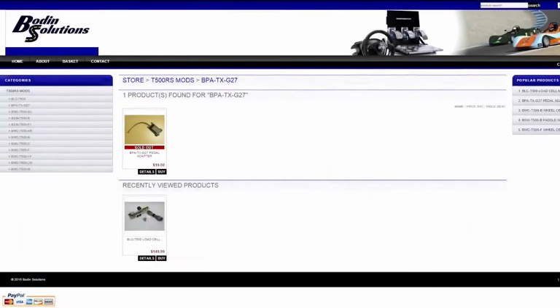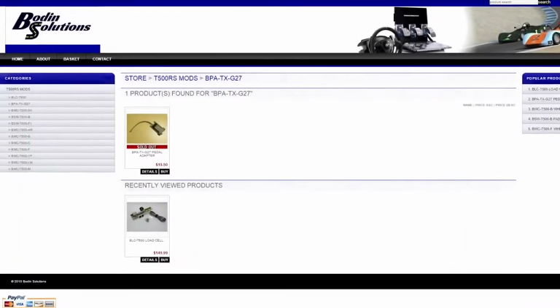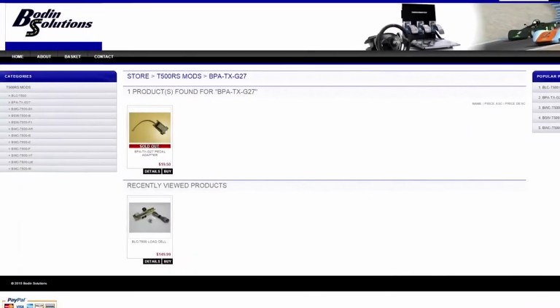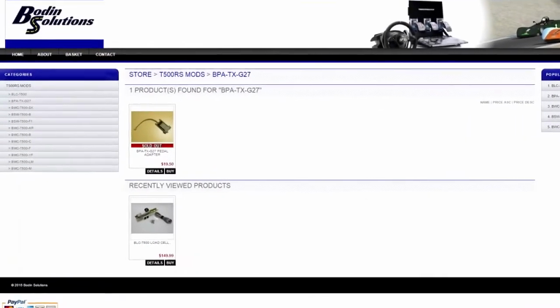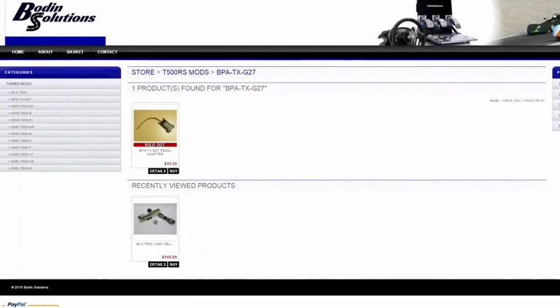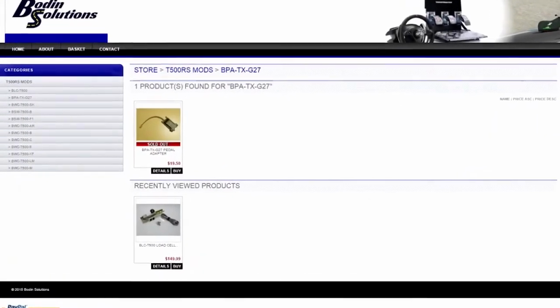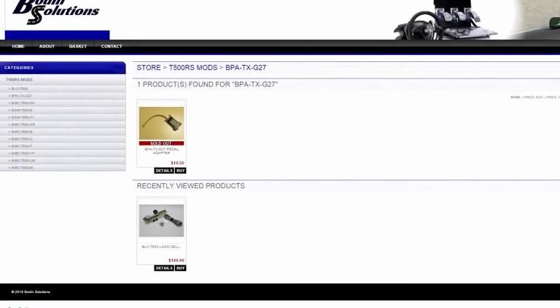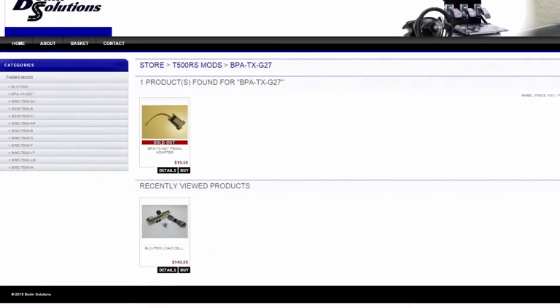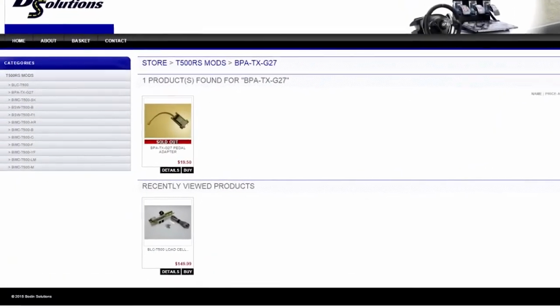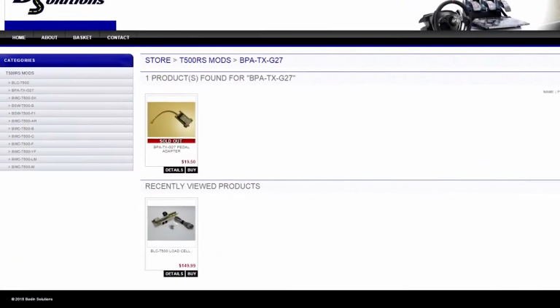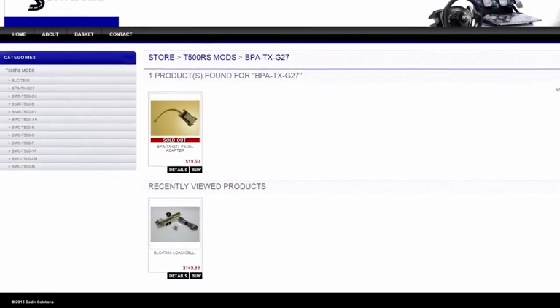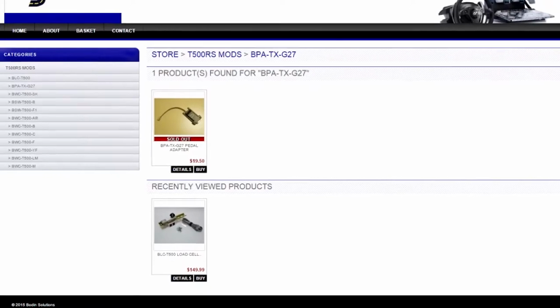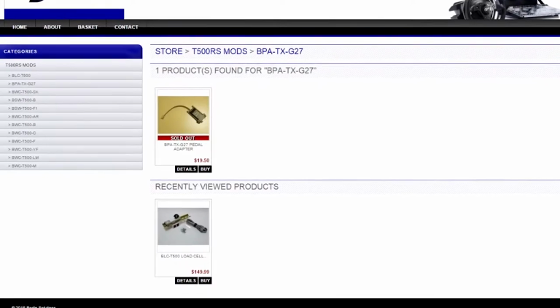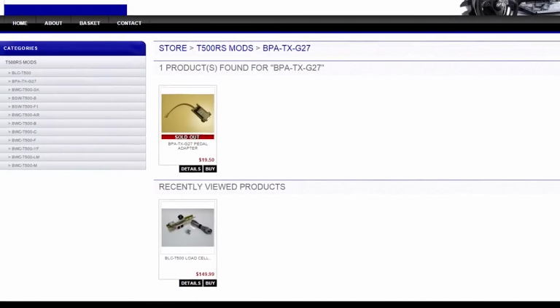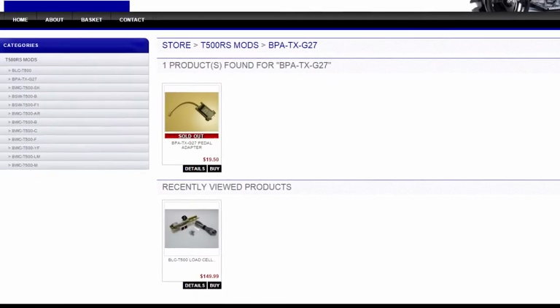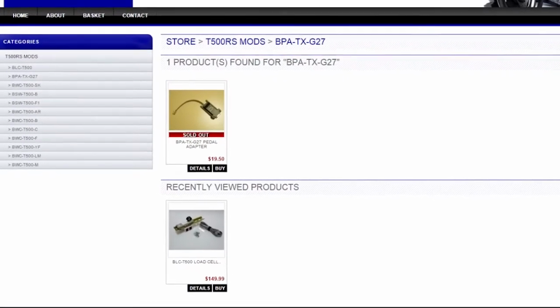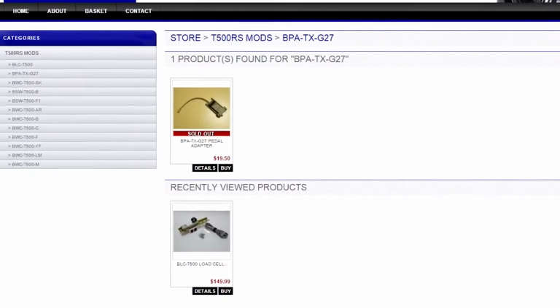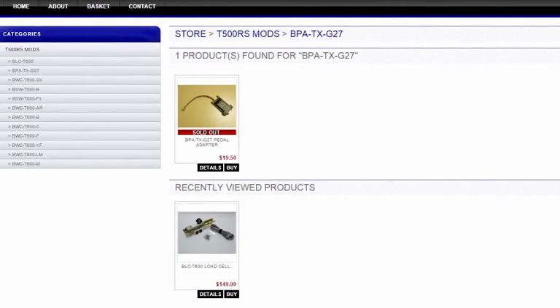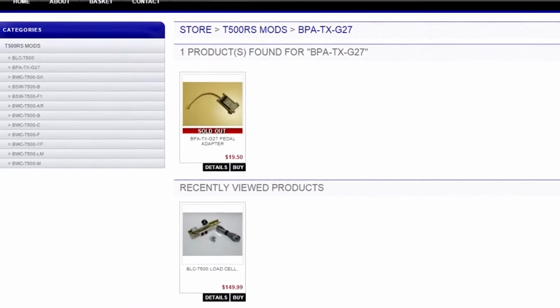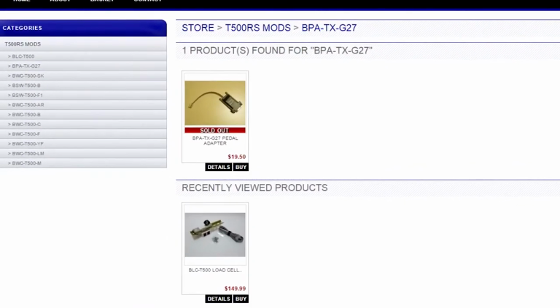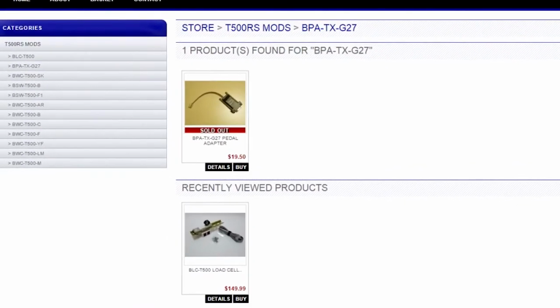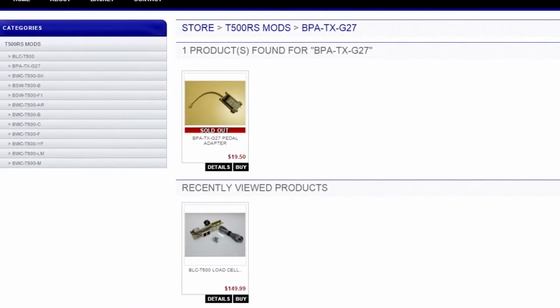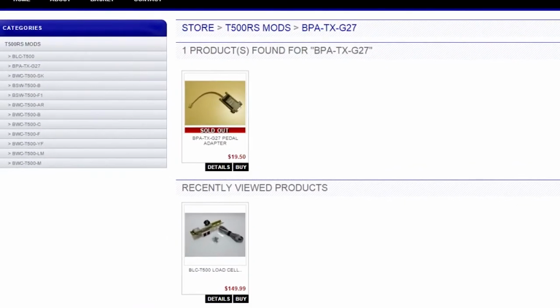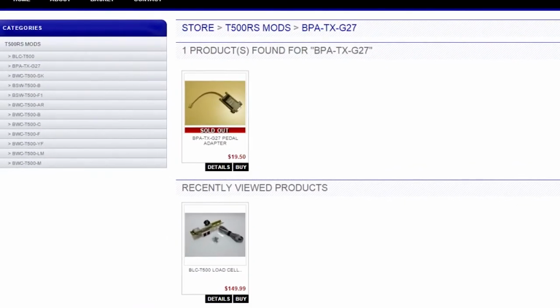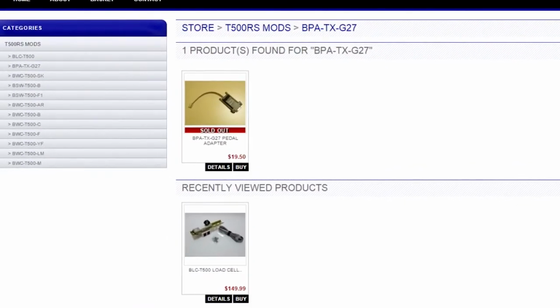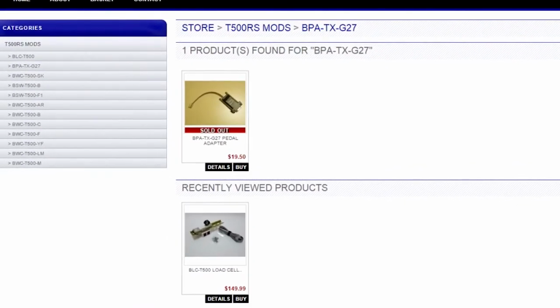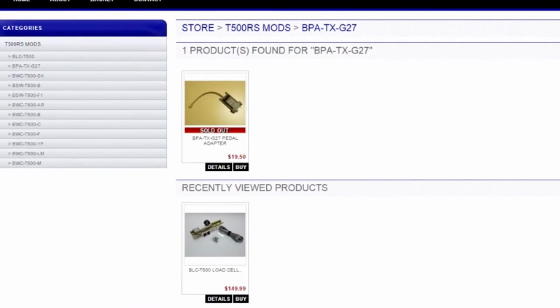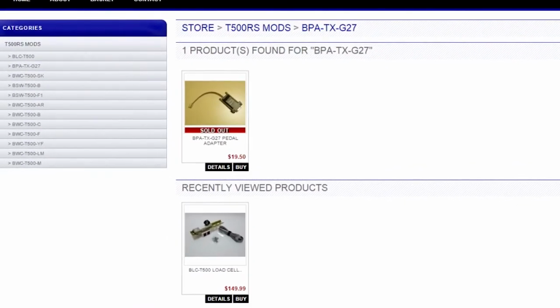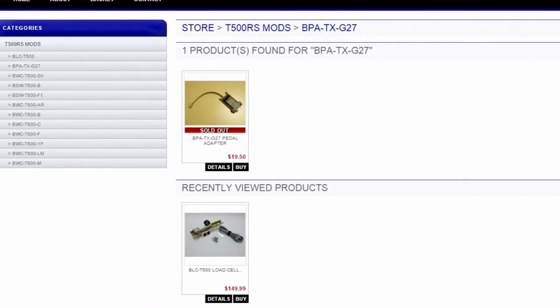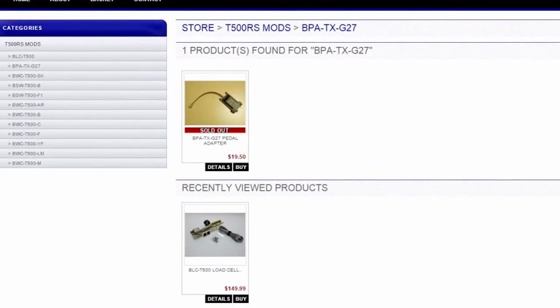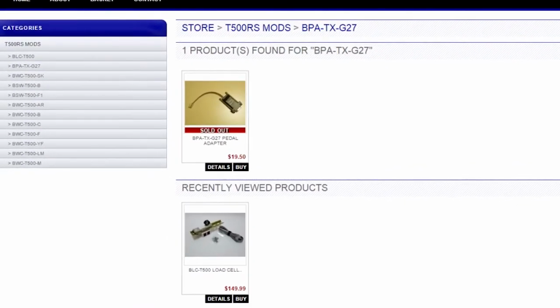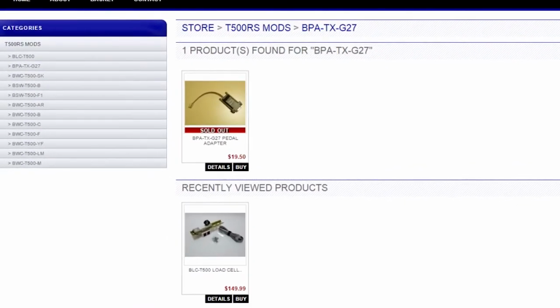Bowdoin Solutions produce the very best load cell mods and pedal adapters to use with Thrustmaster wheels. You can order yours now at BowdoinSolutions.com.